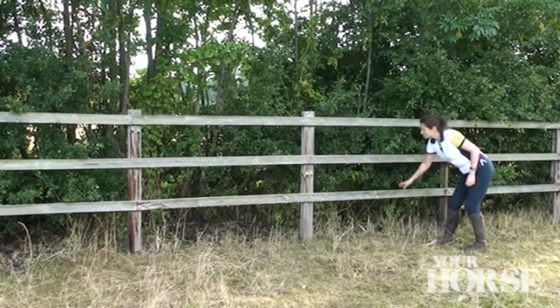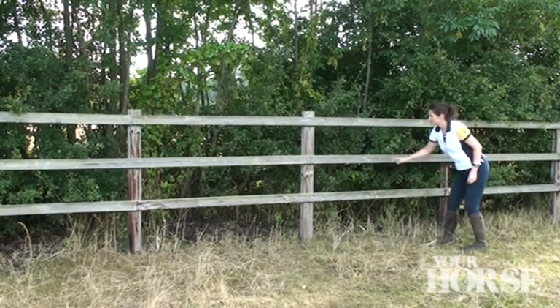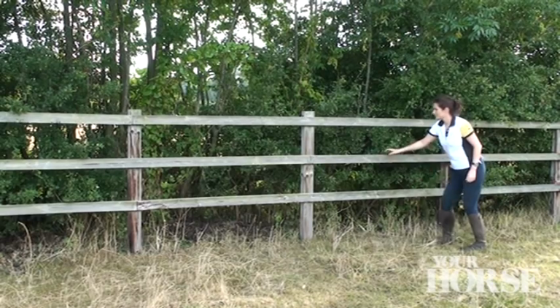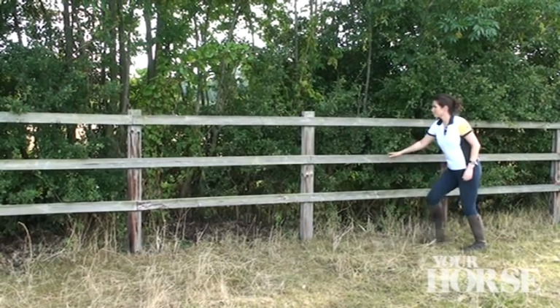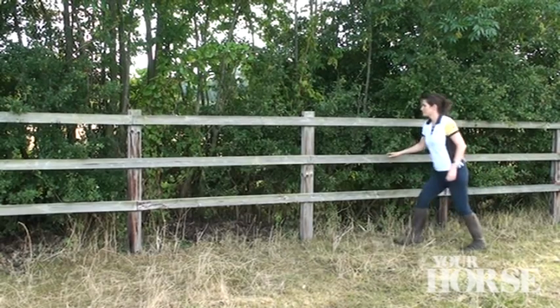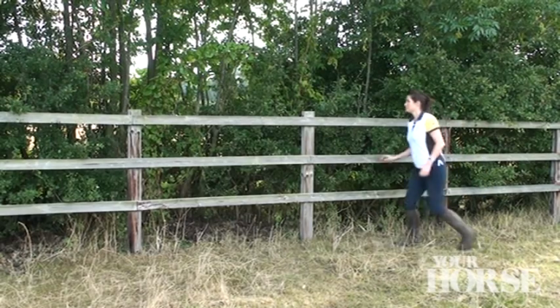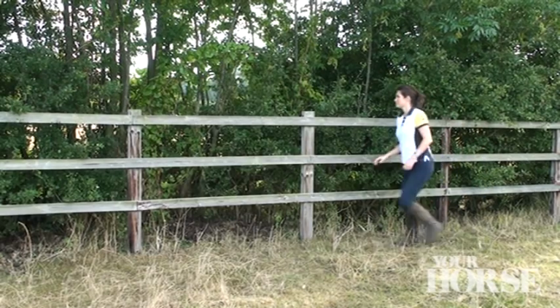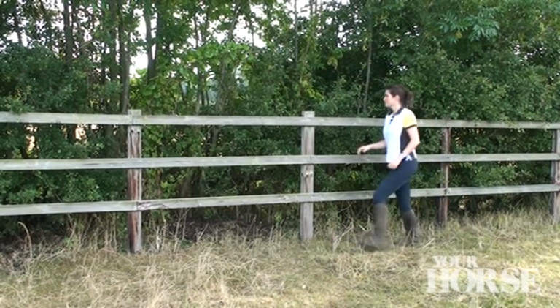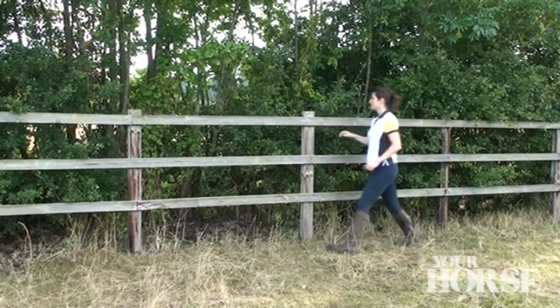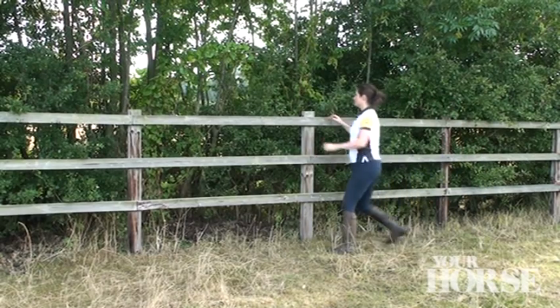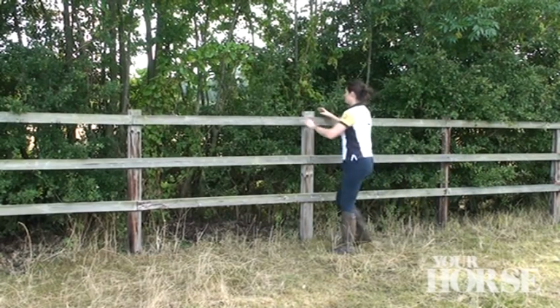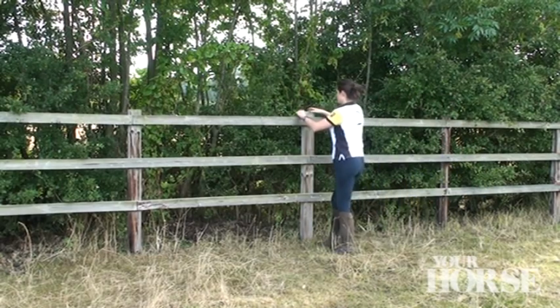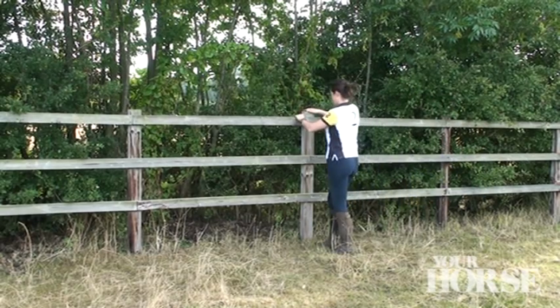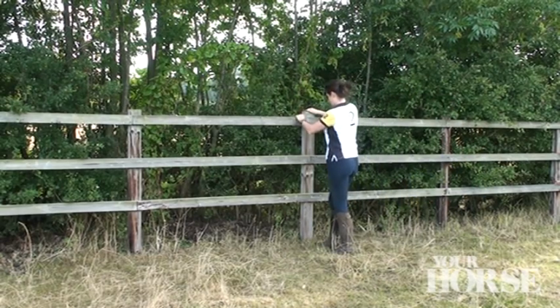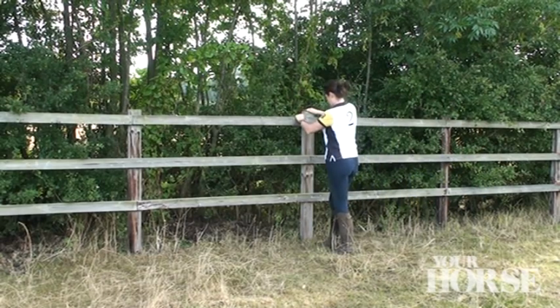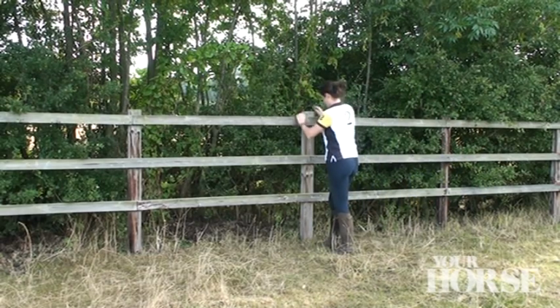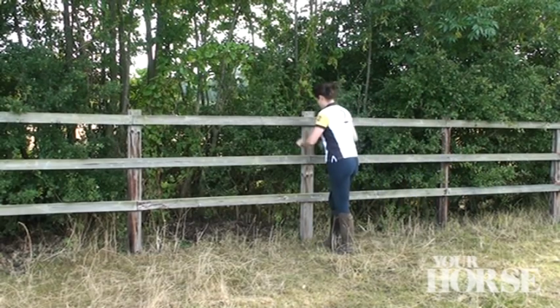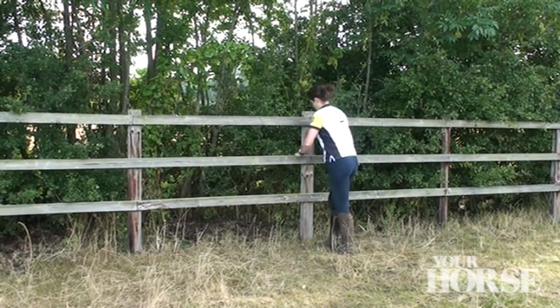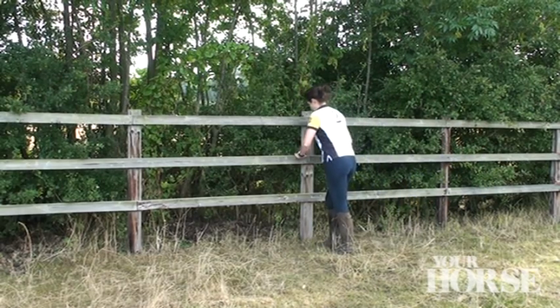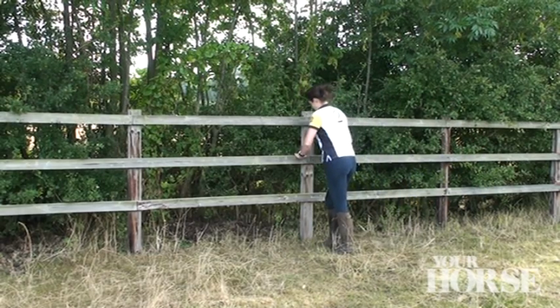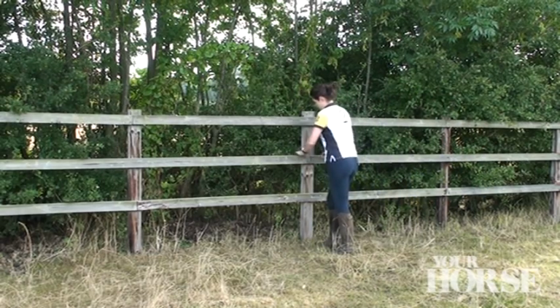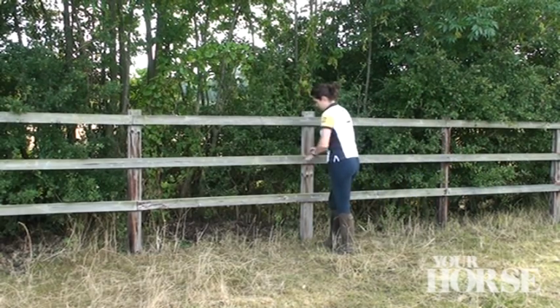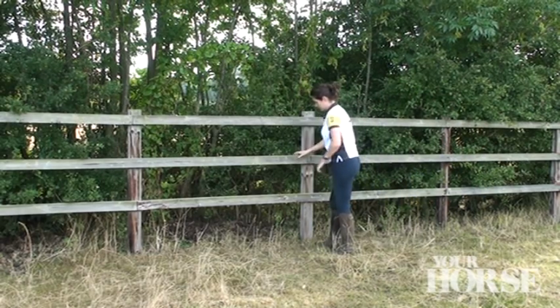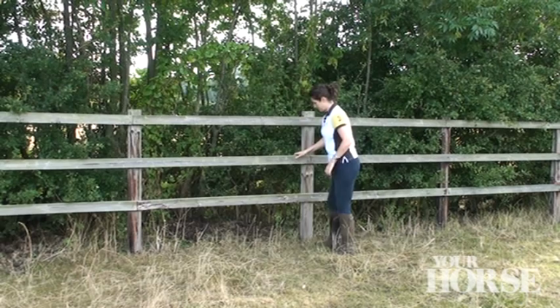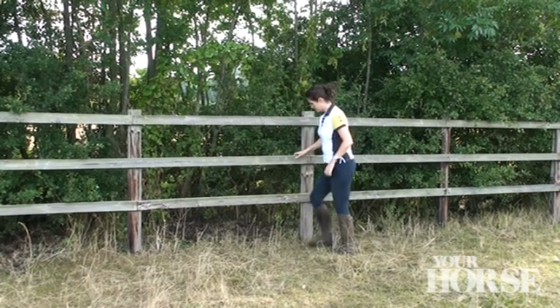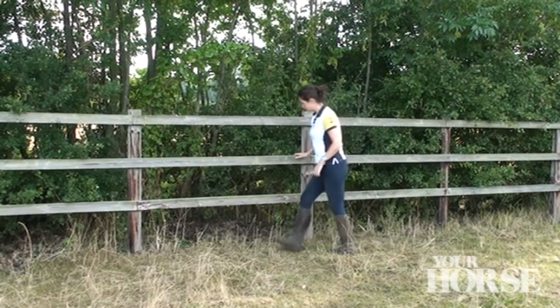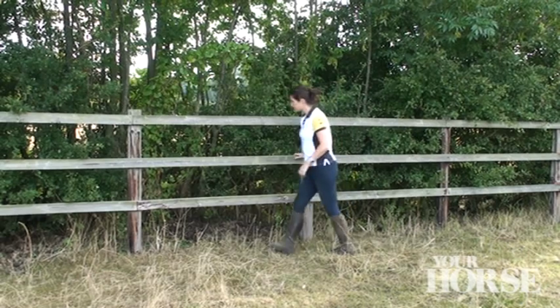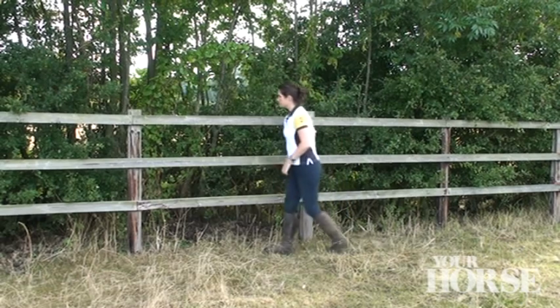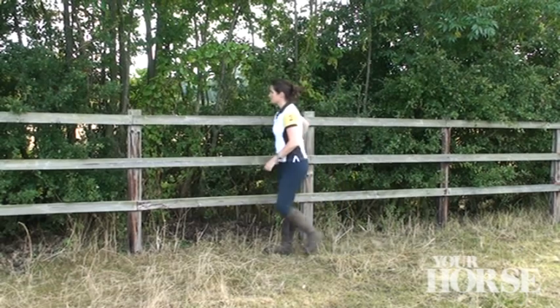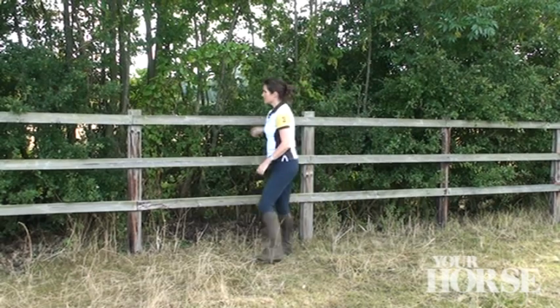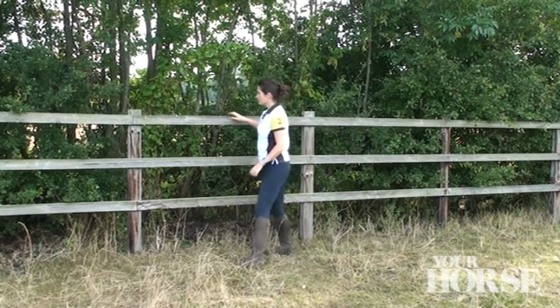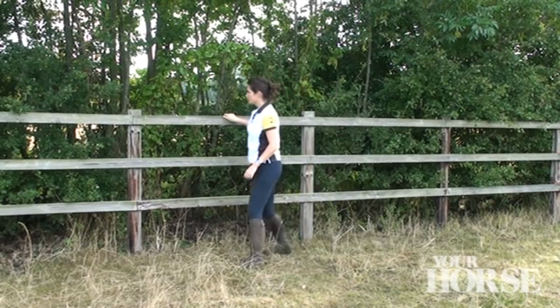Do your DIY now so you're not left struggling in the cold. Check all fencing is secure and repair where necessary.